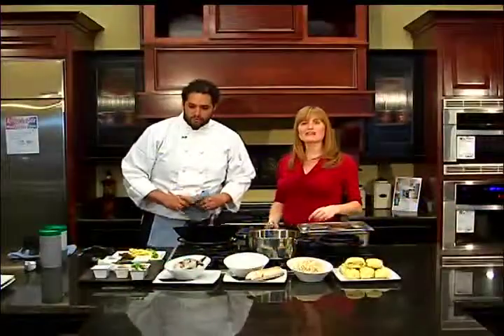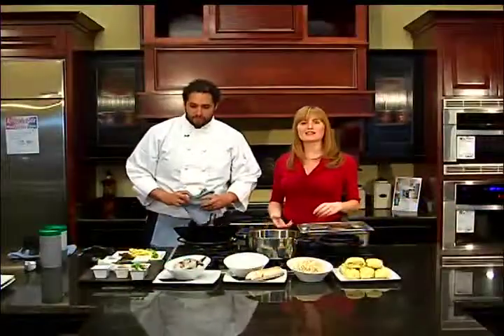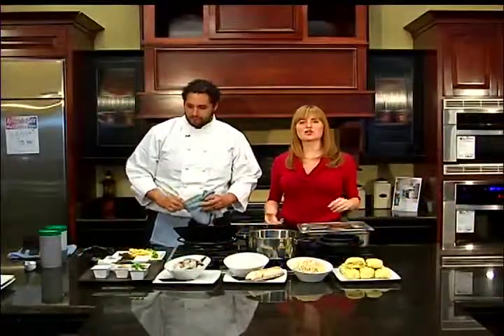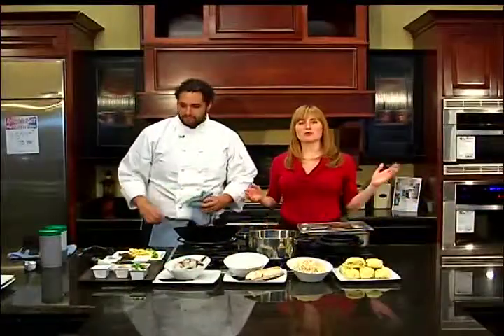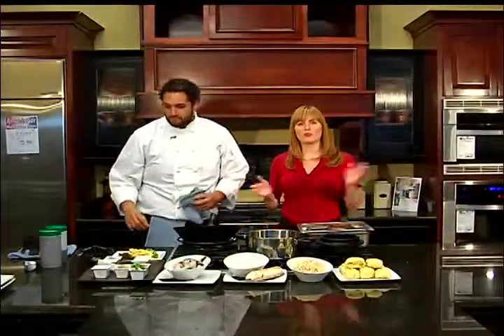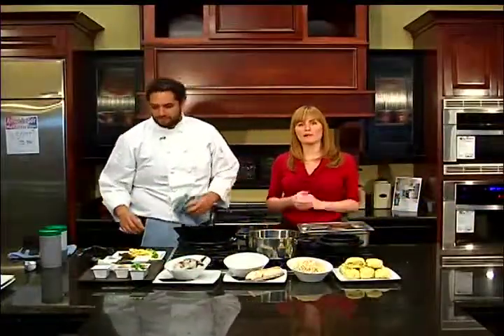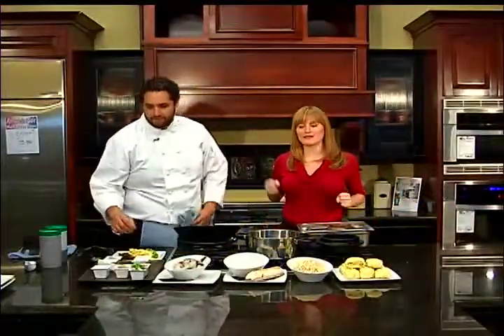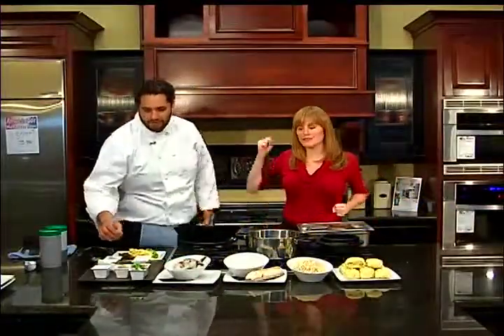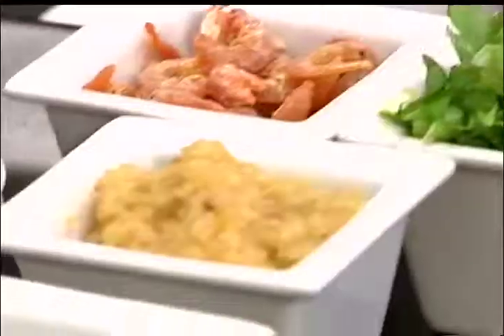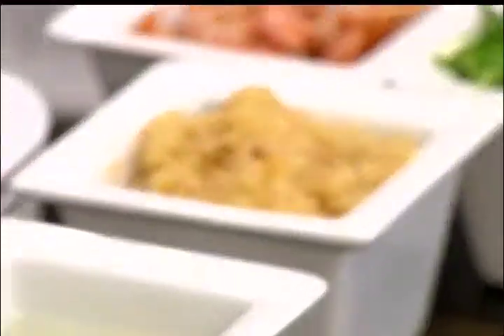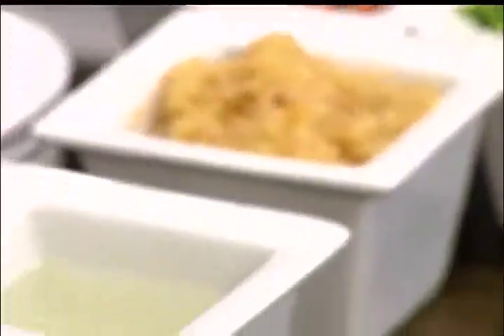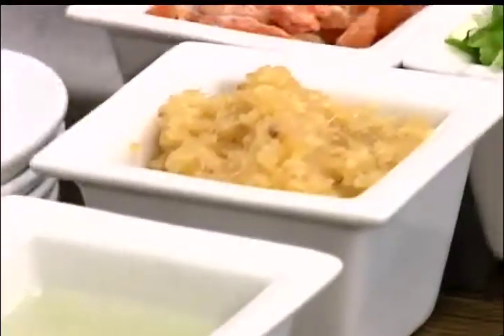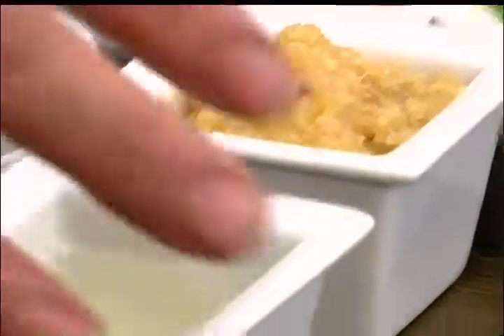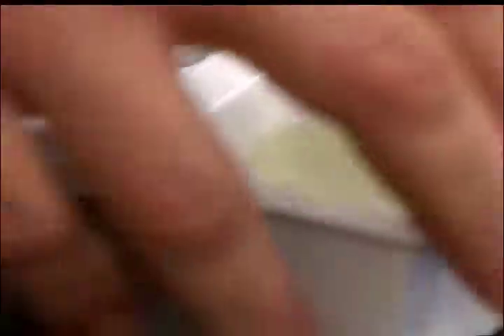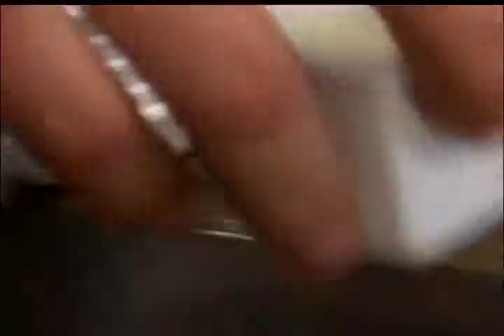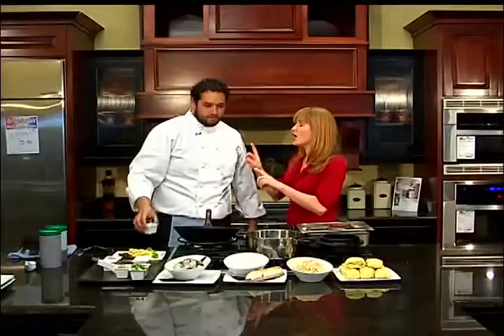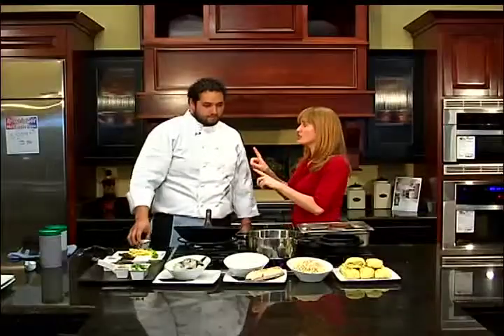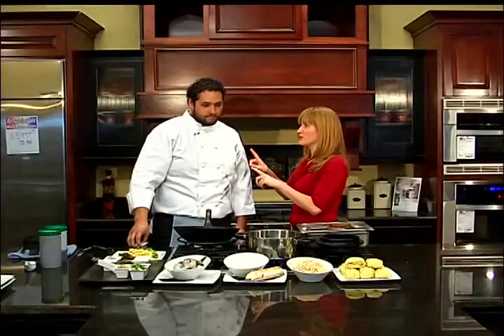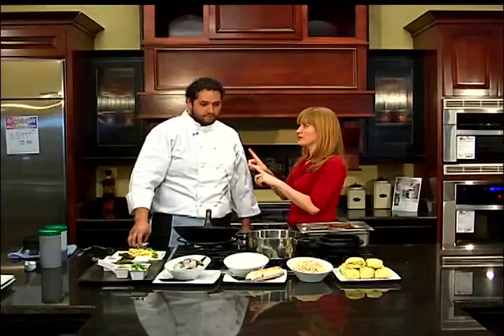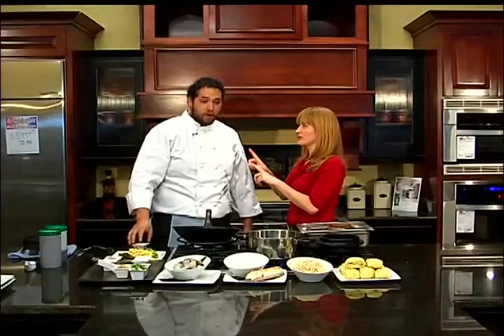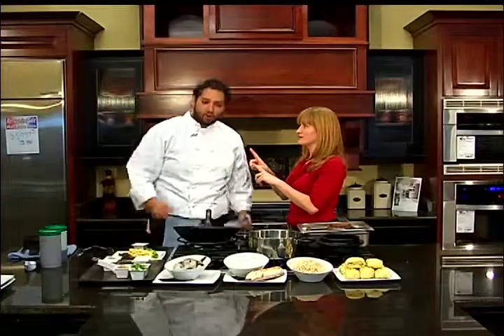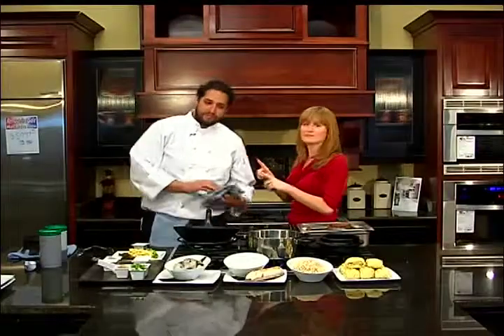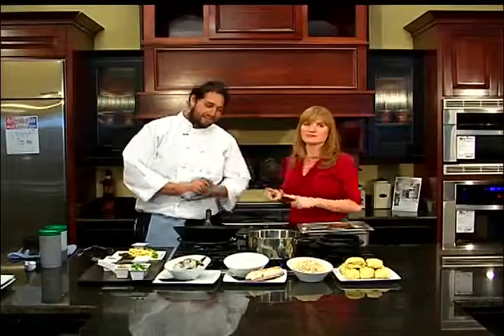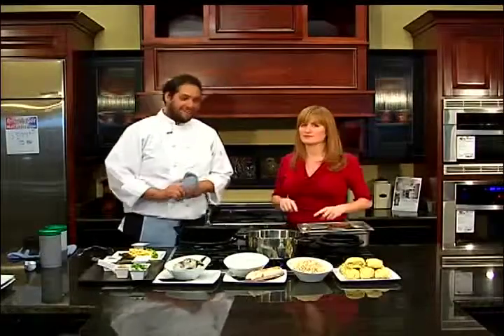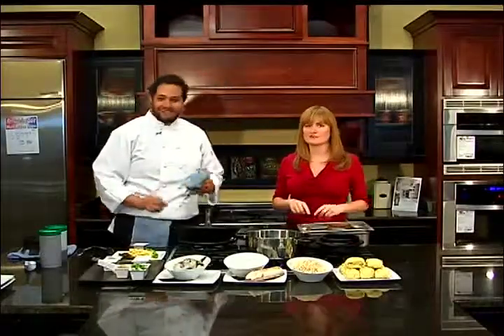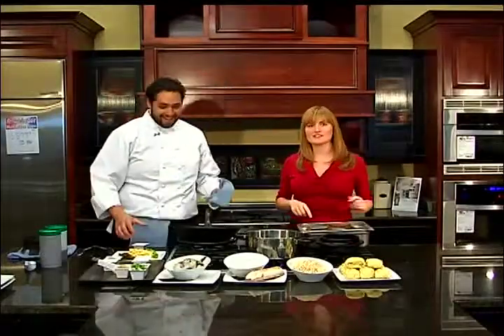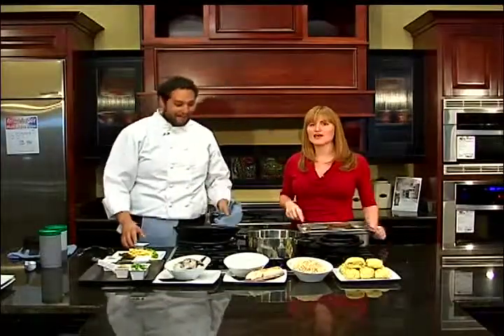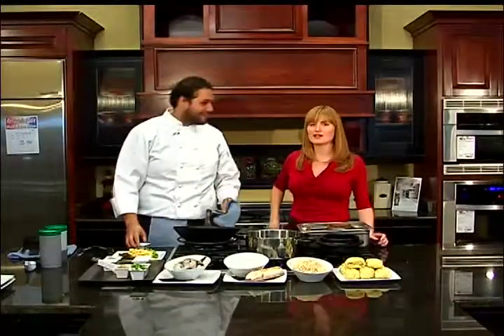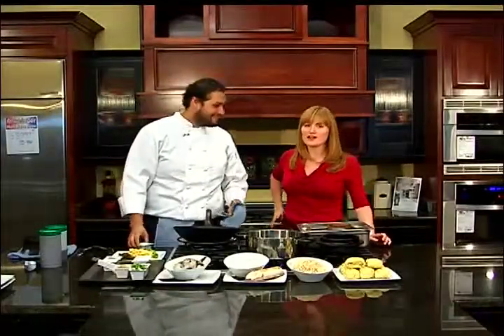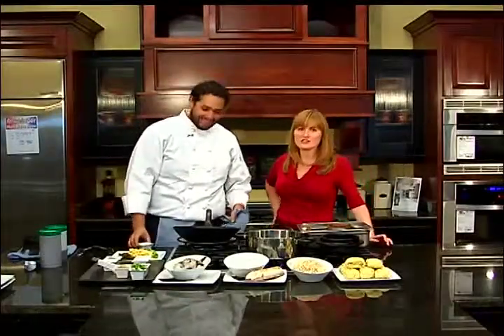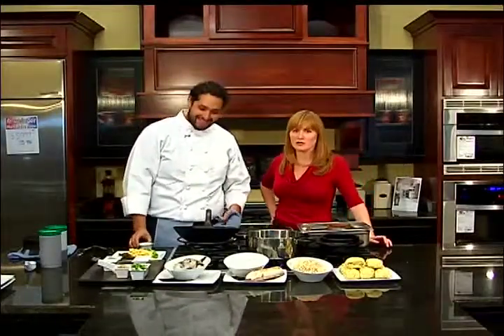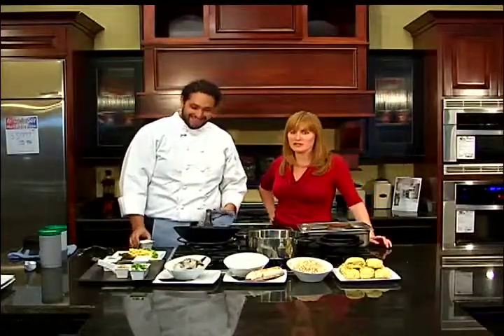Classic Shrimp Ramen. Let's get cooking. Now, this isn't college style ramen — this is not your college's ramen.